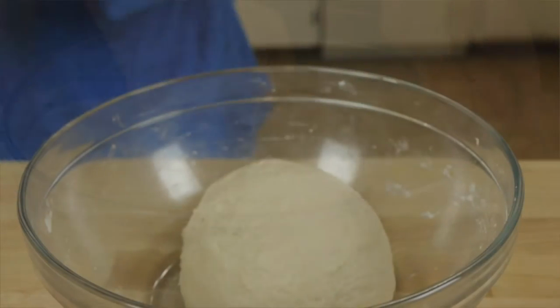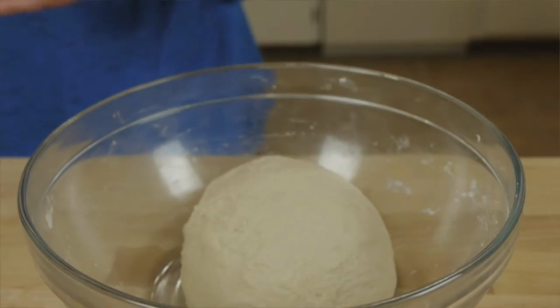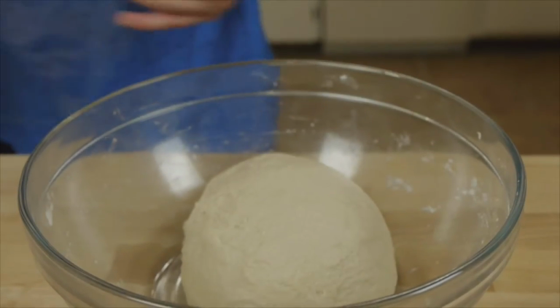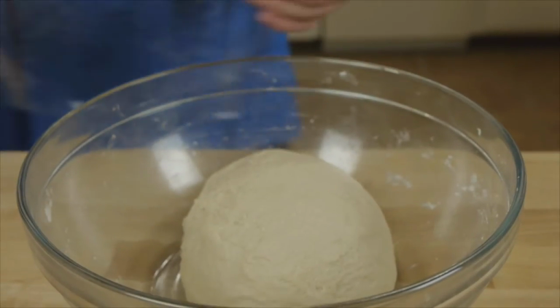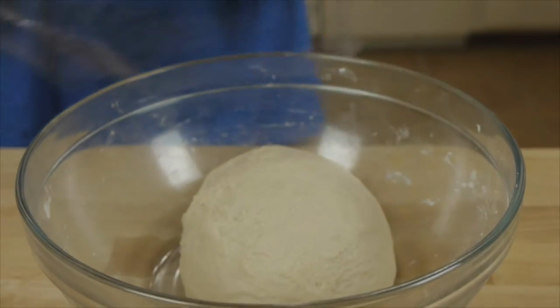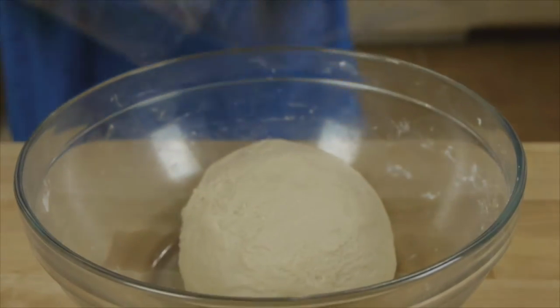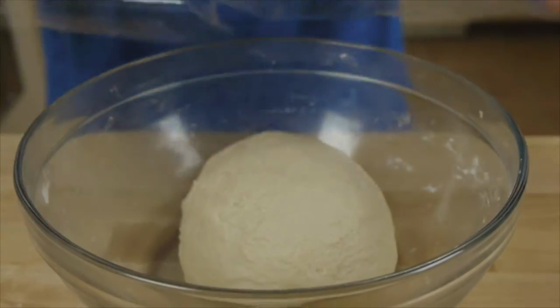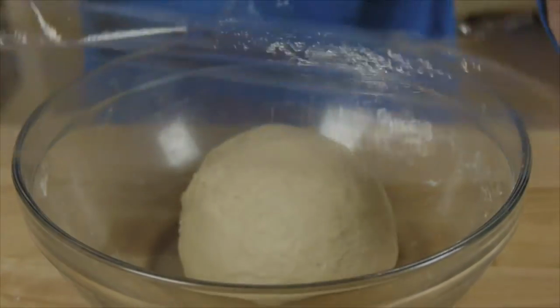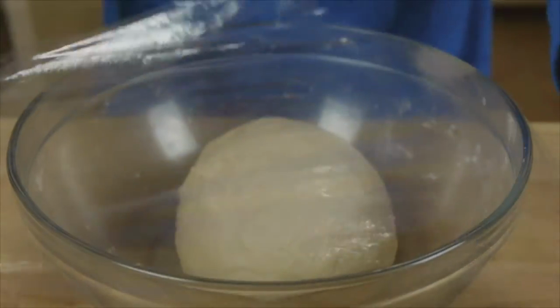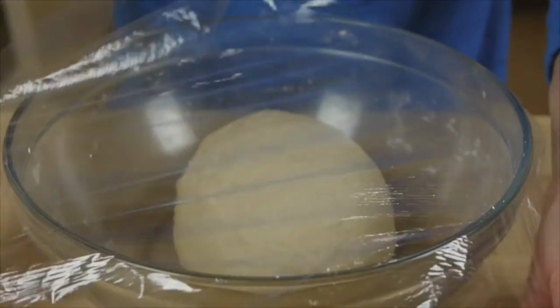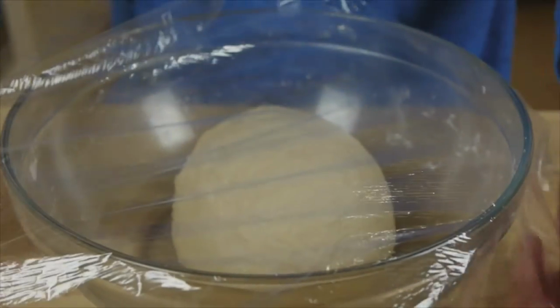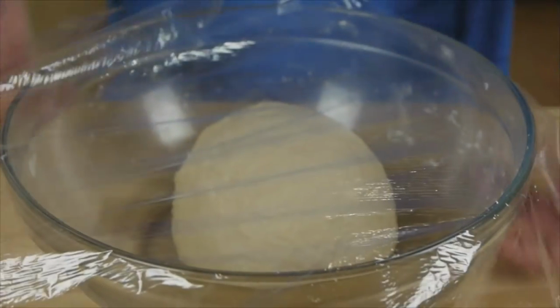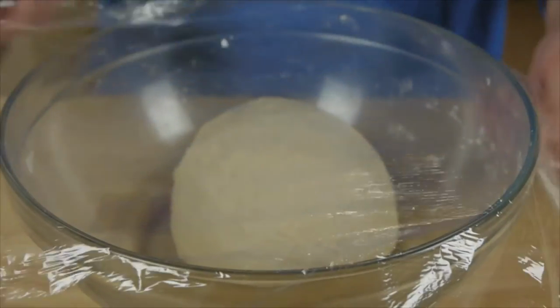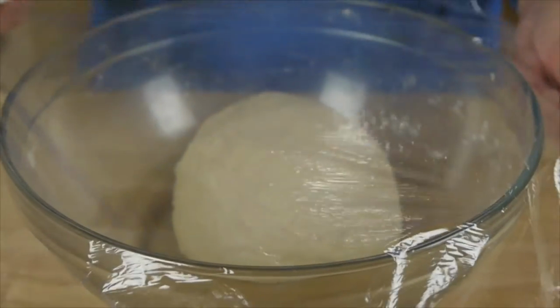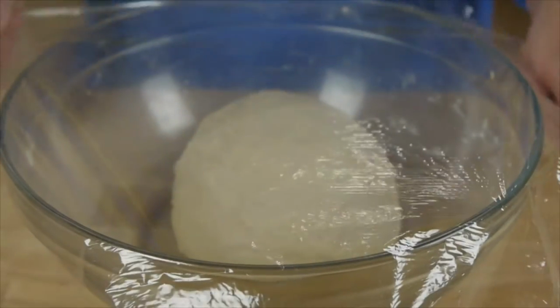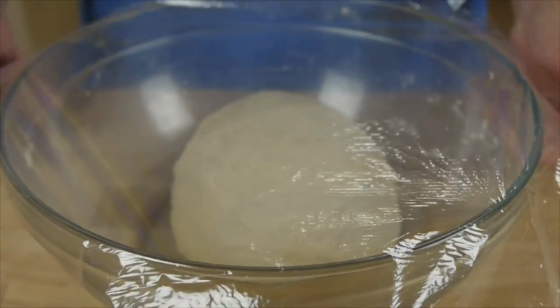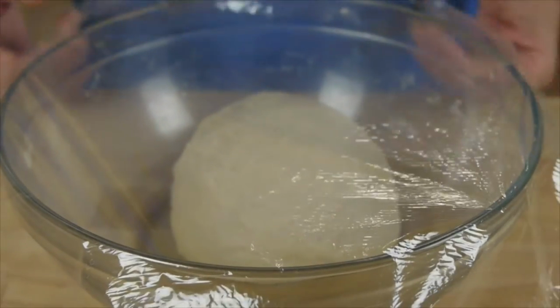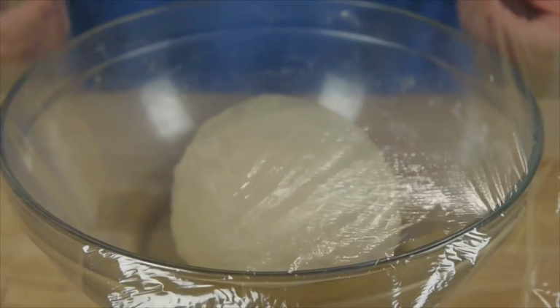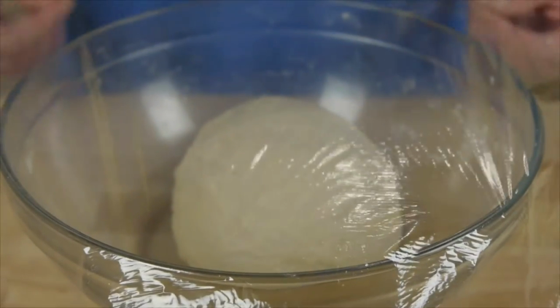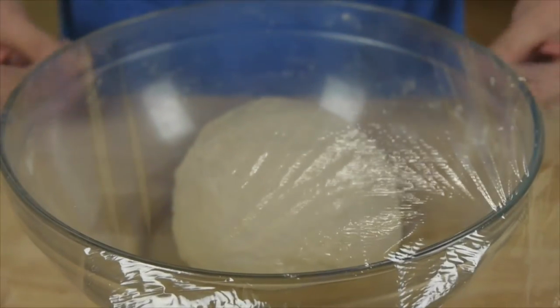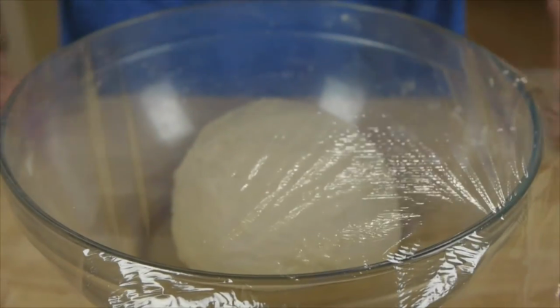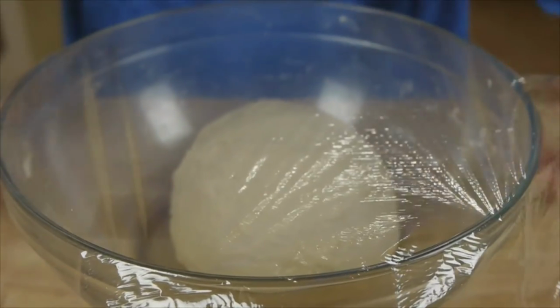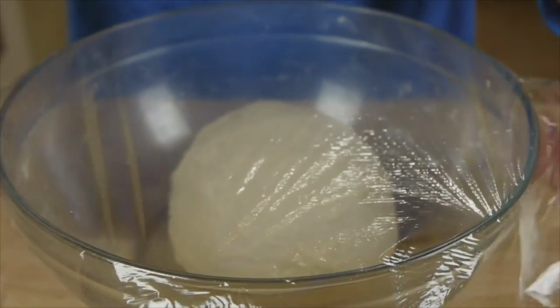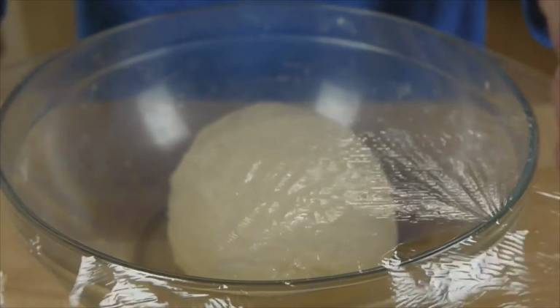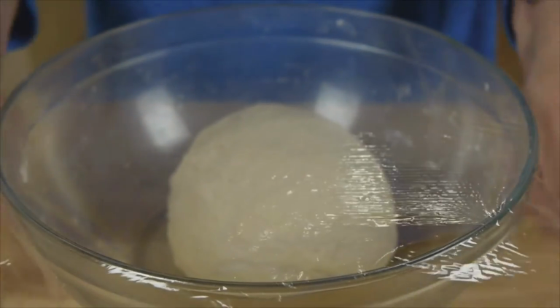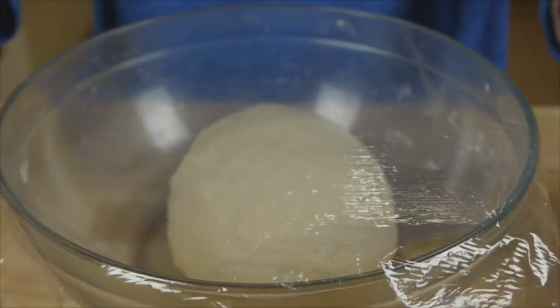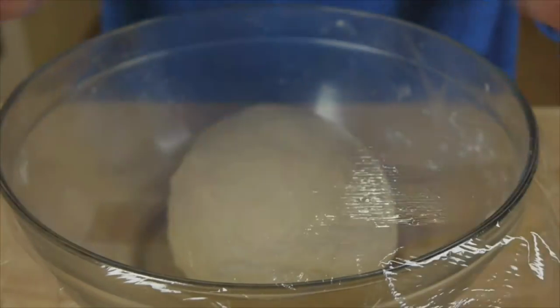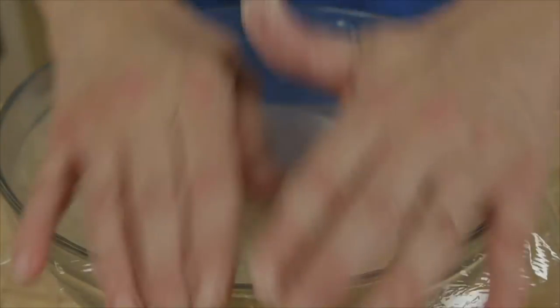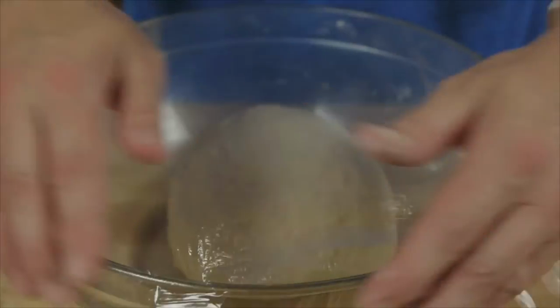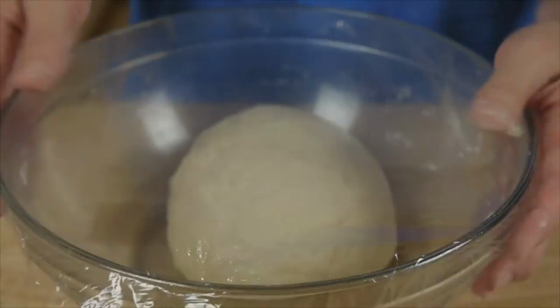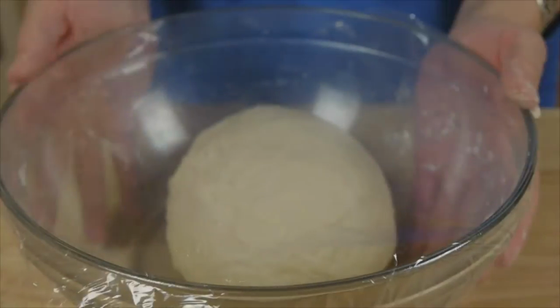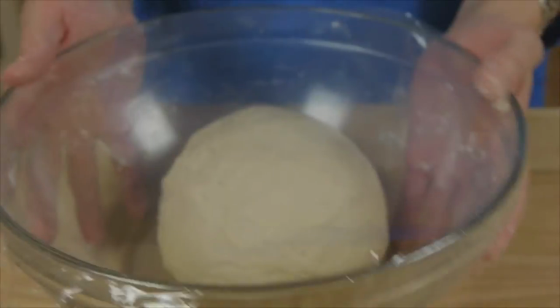Cover the dough with plastic wrap and let it rest at room temperature for about 10 to 15 minutes.